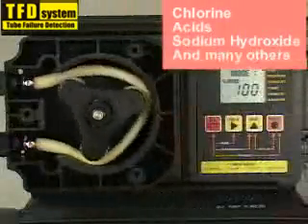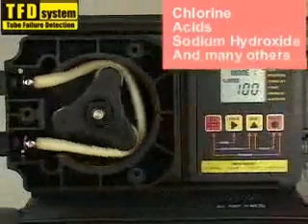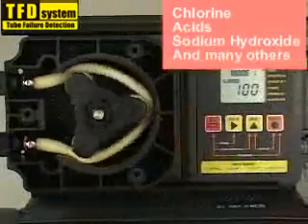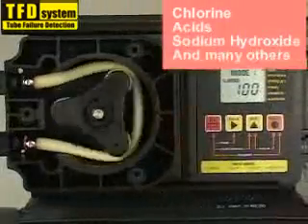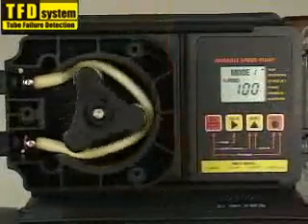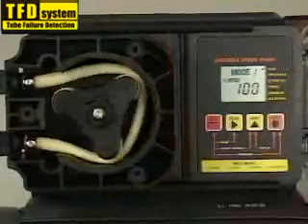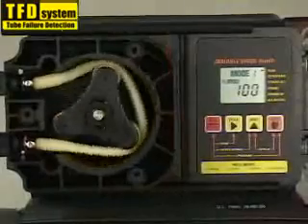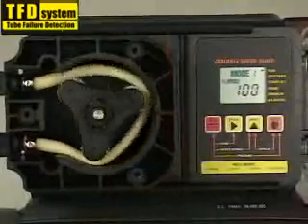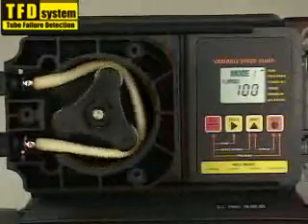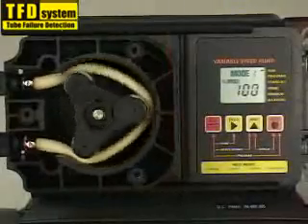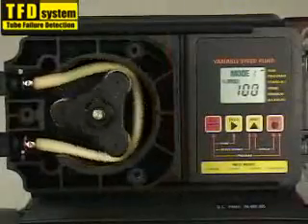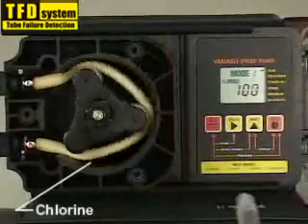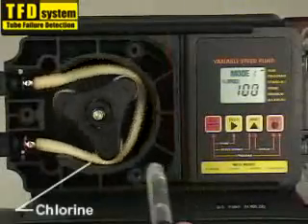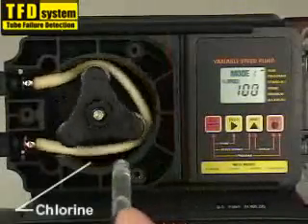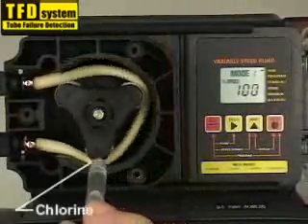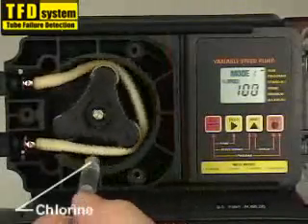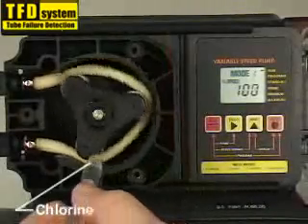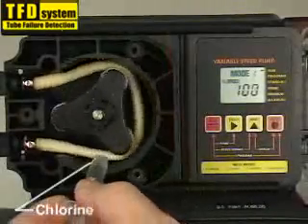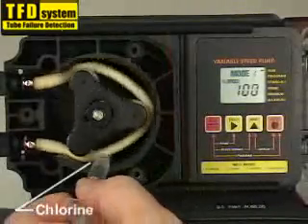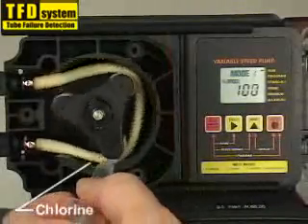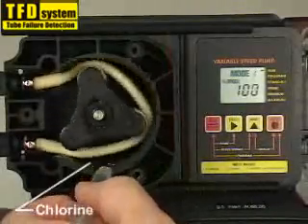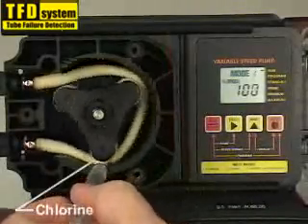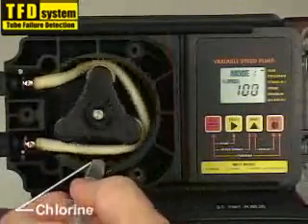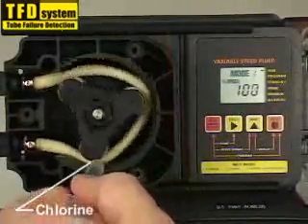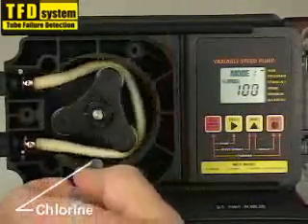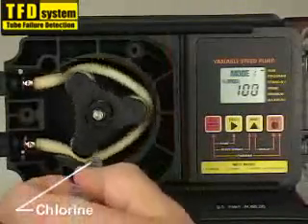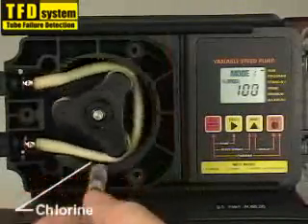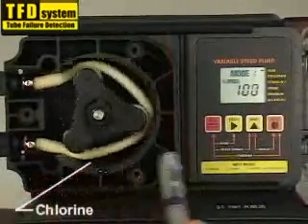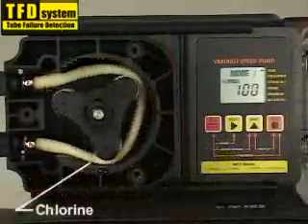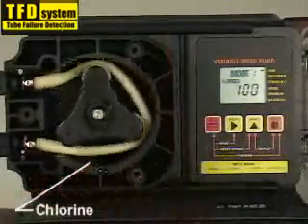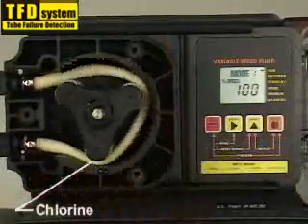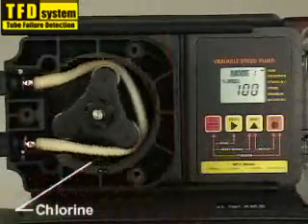If the system has been activated, the ruptured tube must be removed and the pump tube thoroughly cleaned.